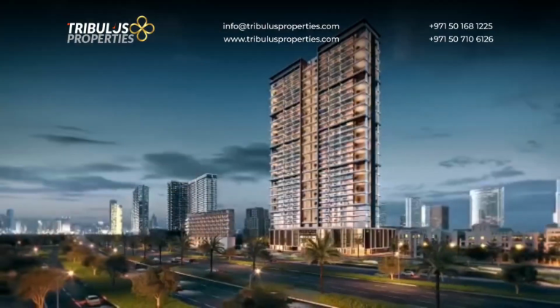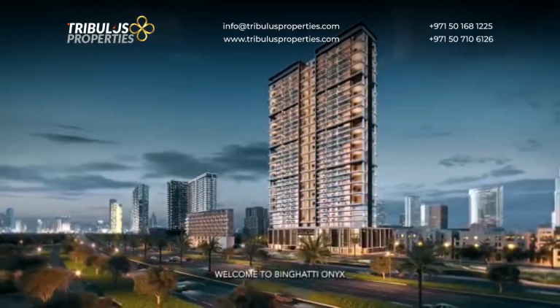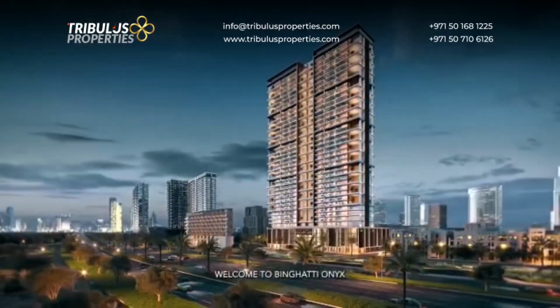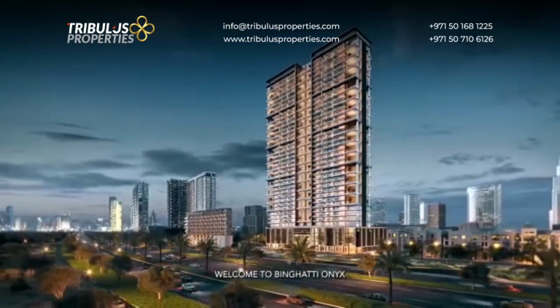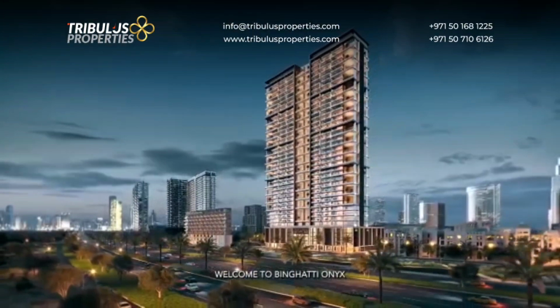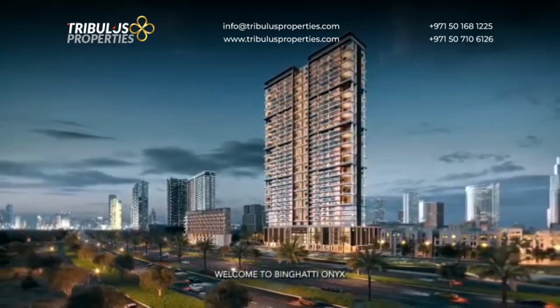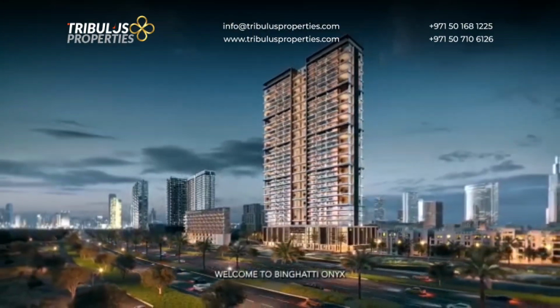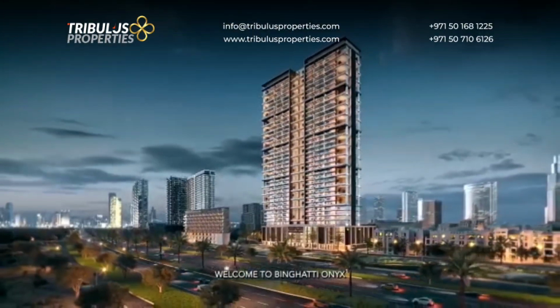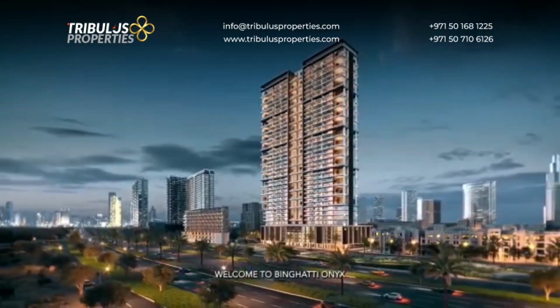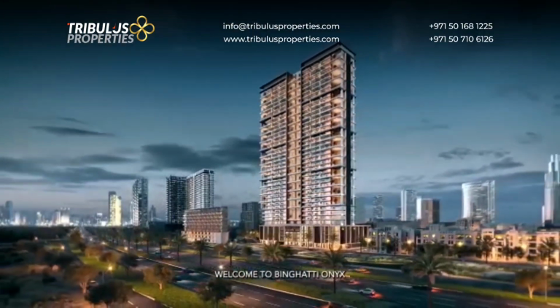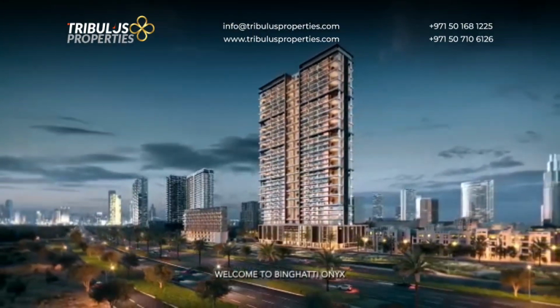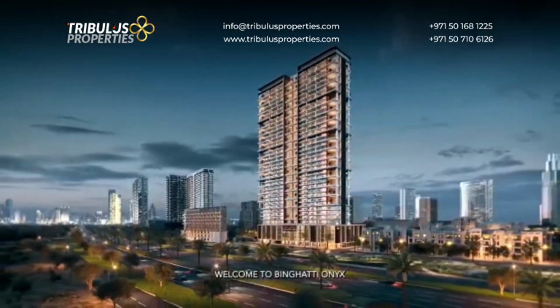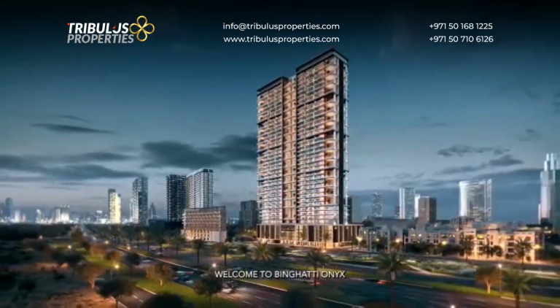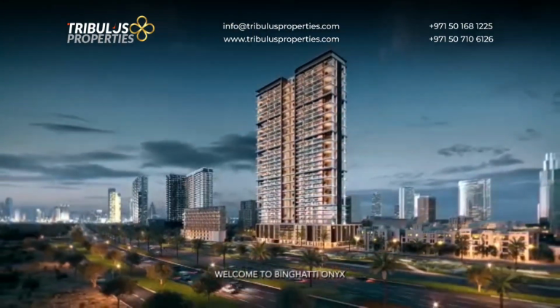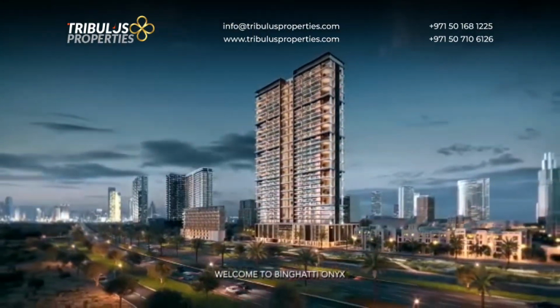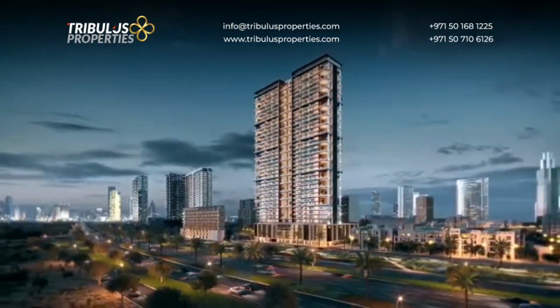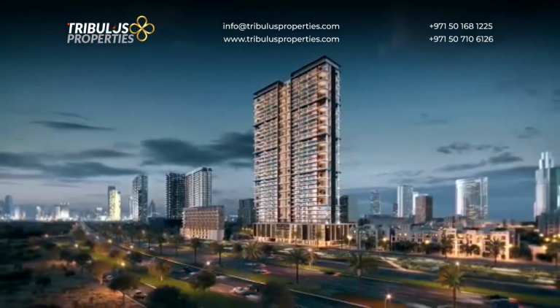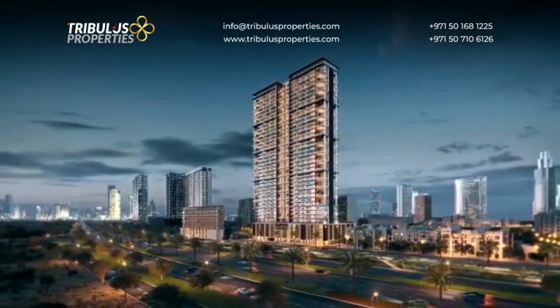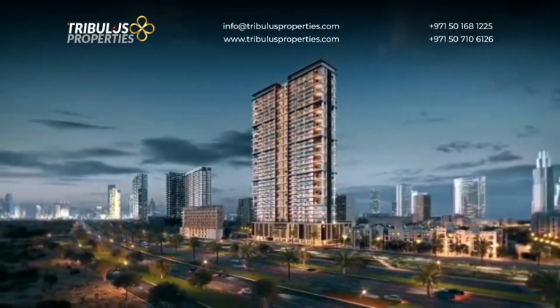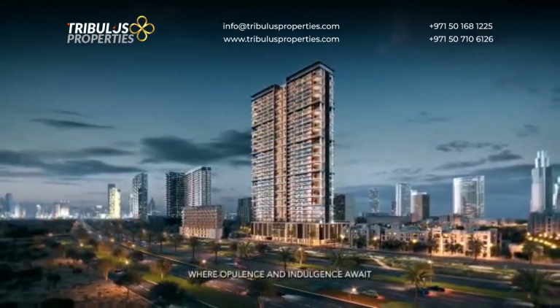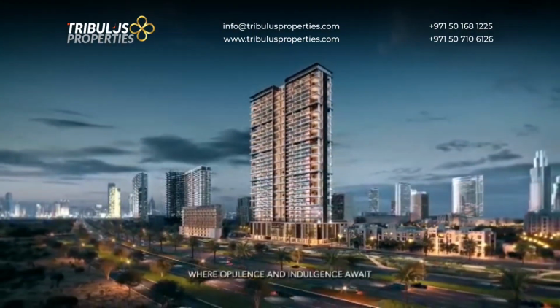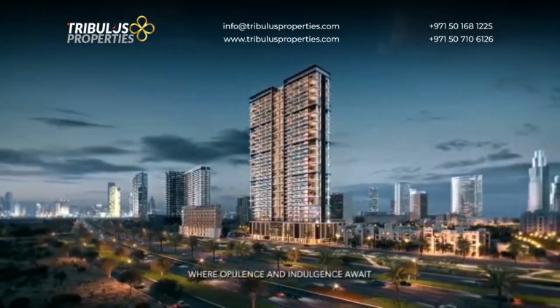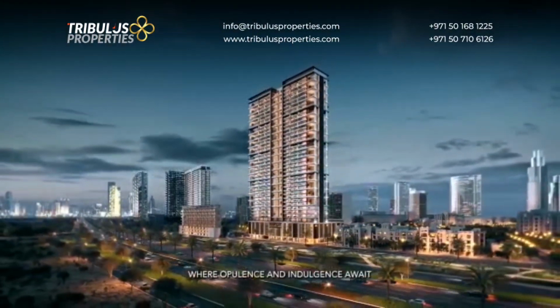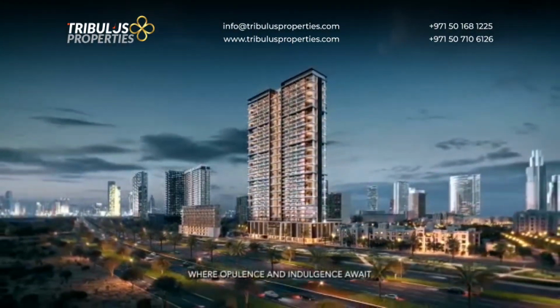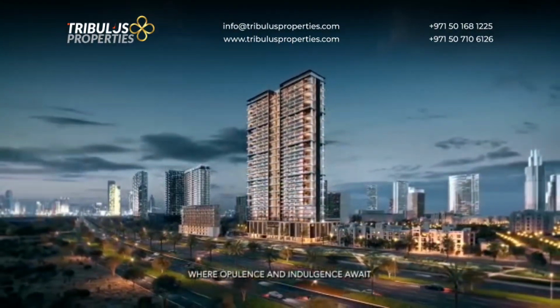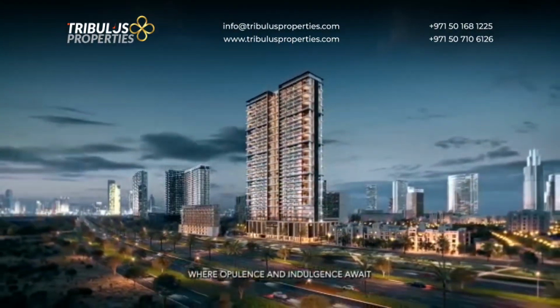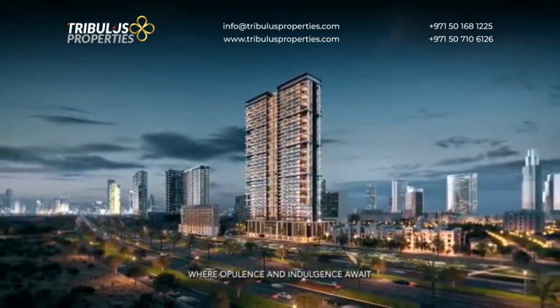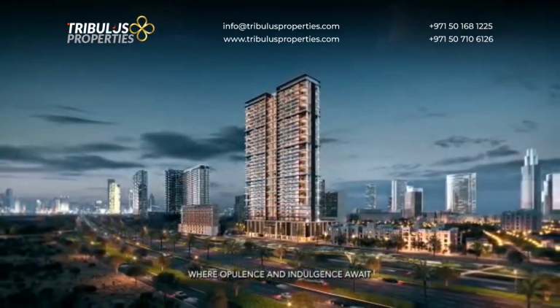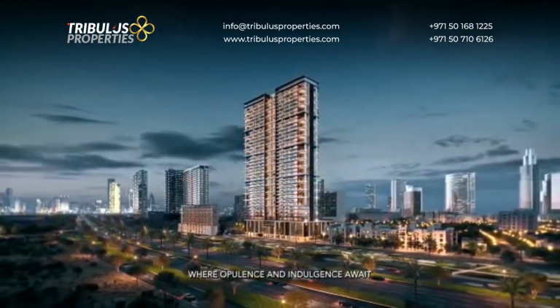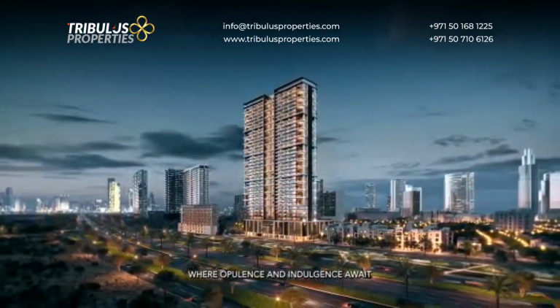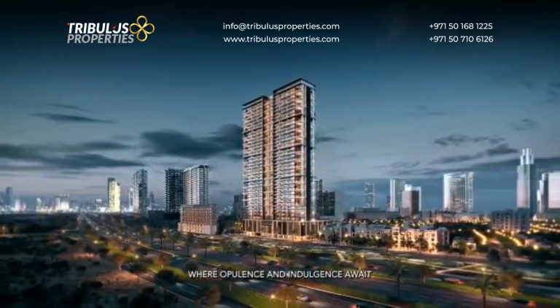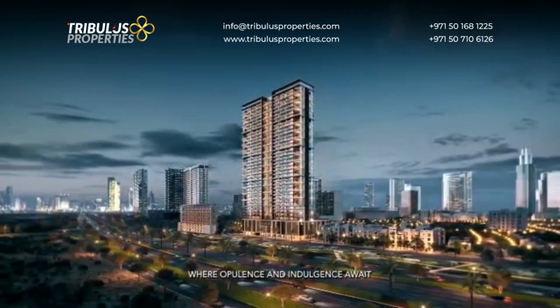Welcome to Binghatti Onyx, where opulence and indulgence await.